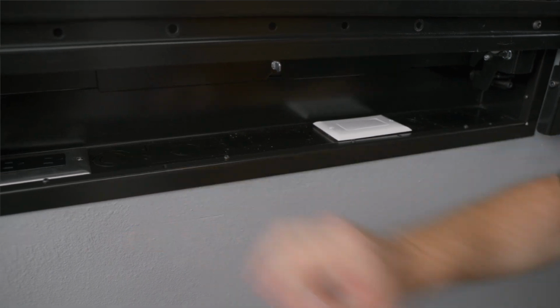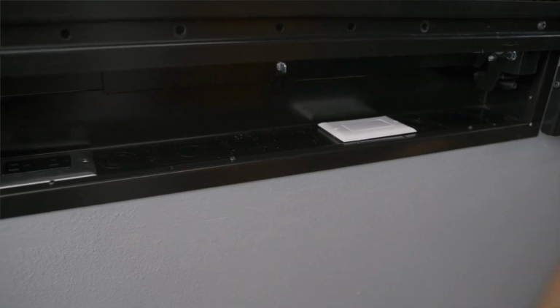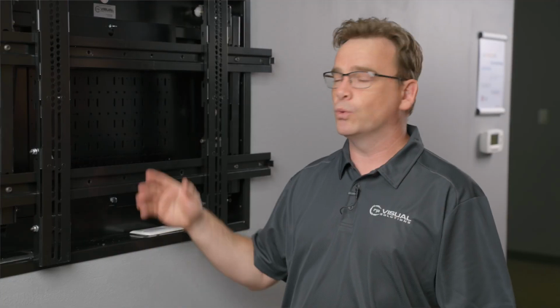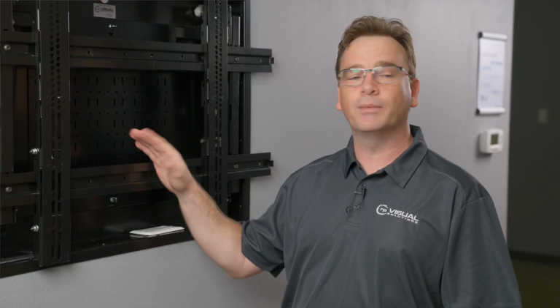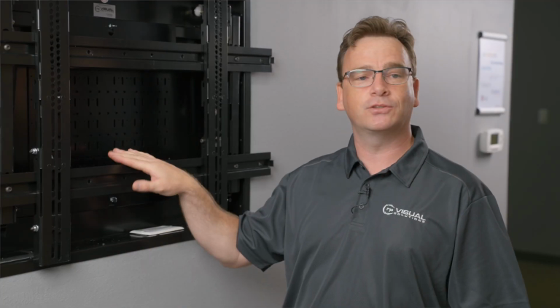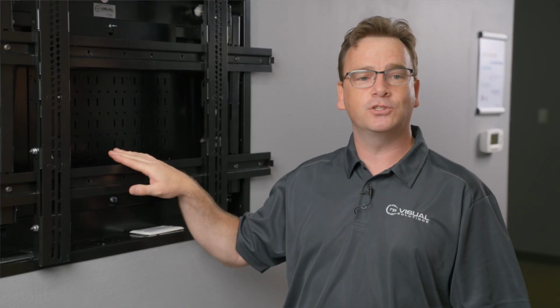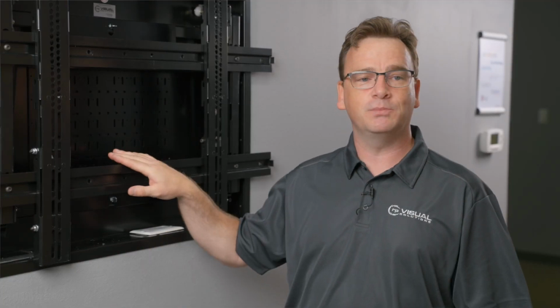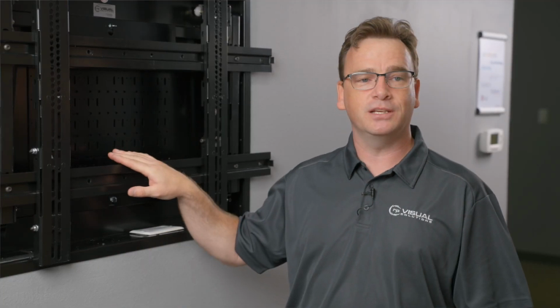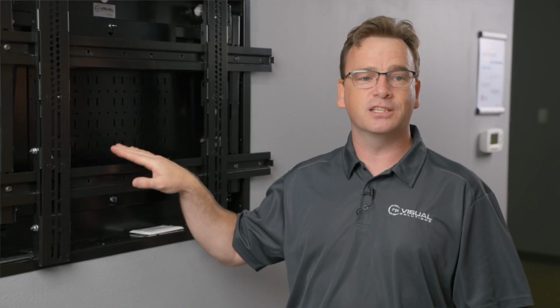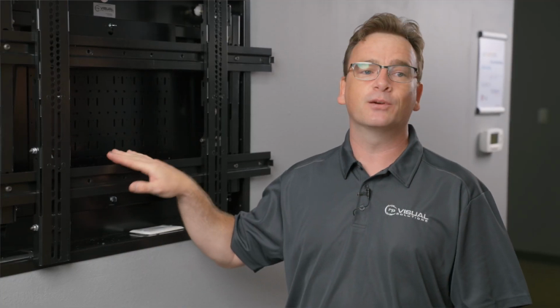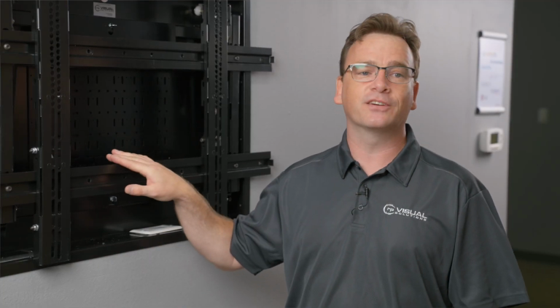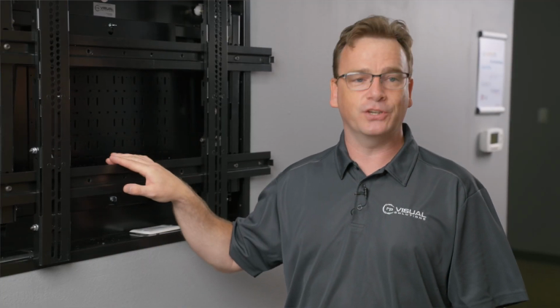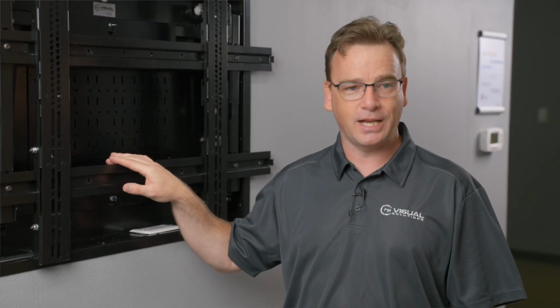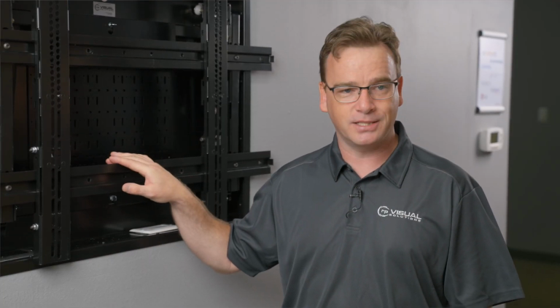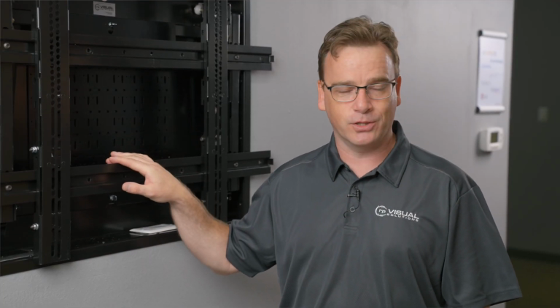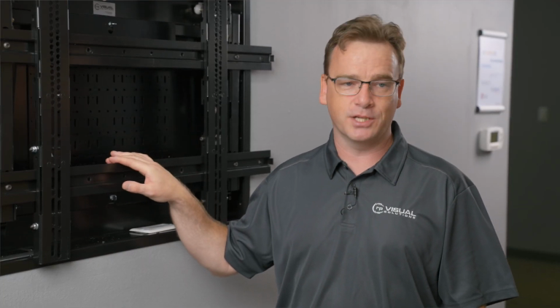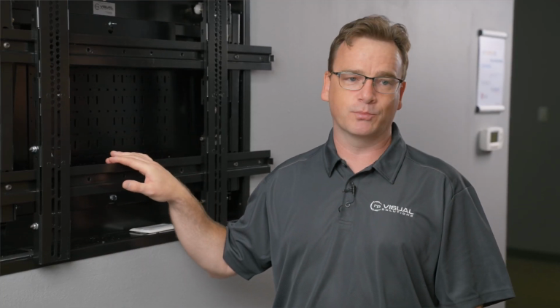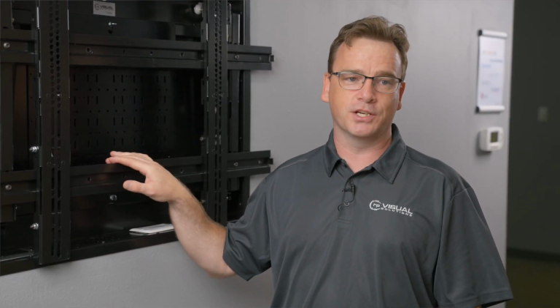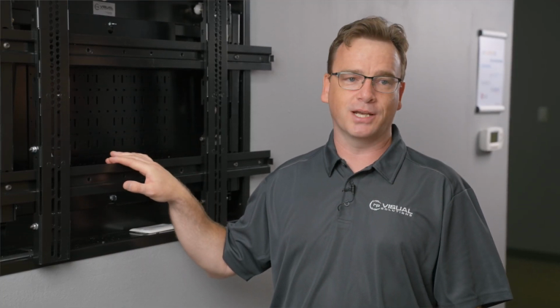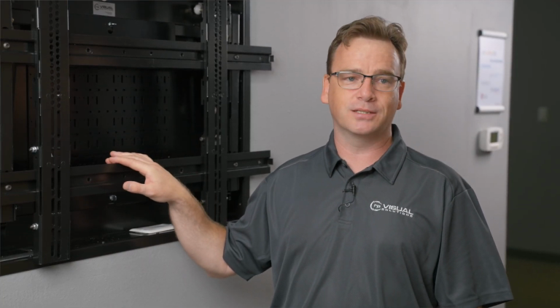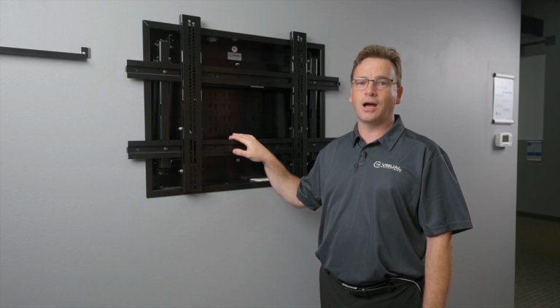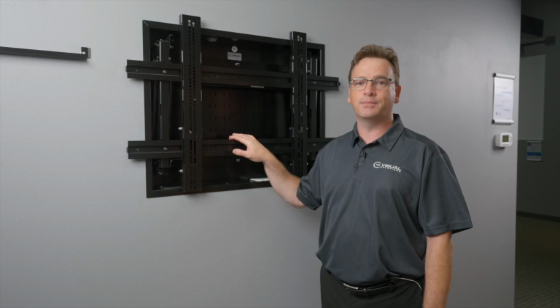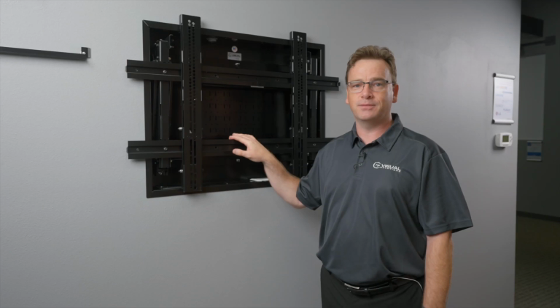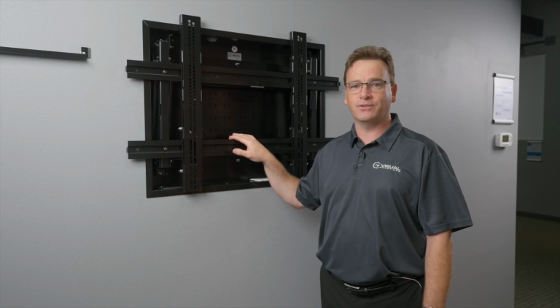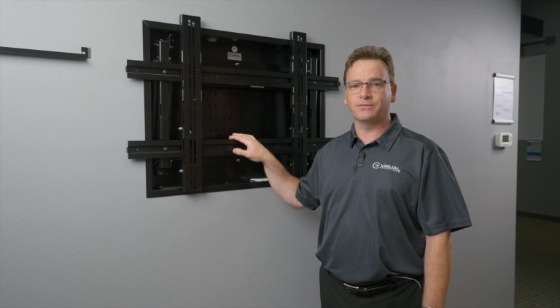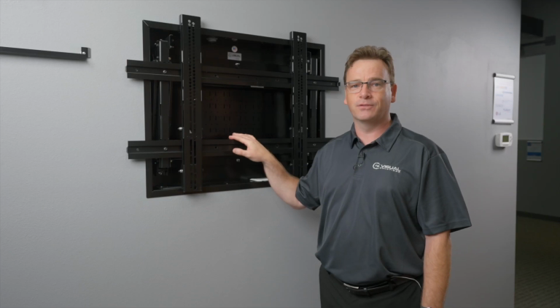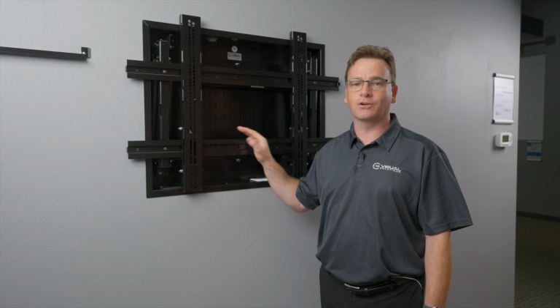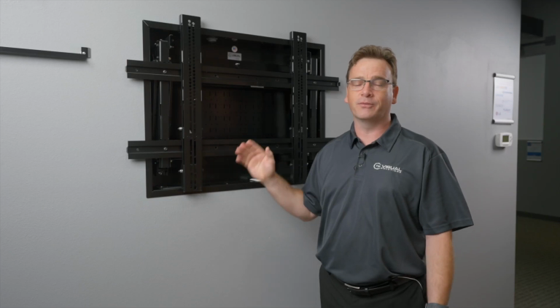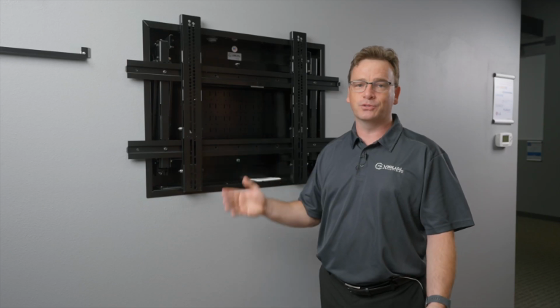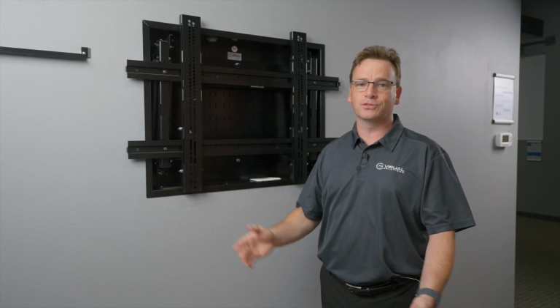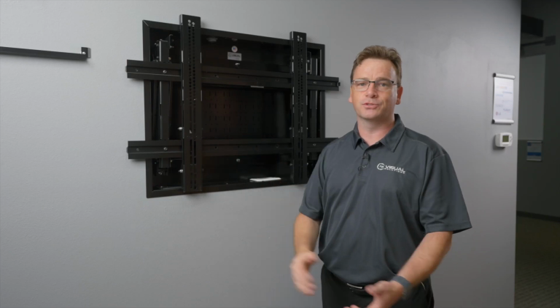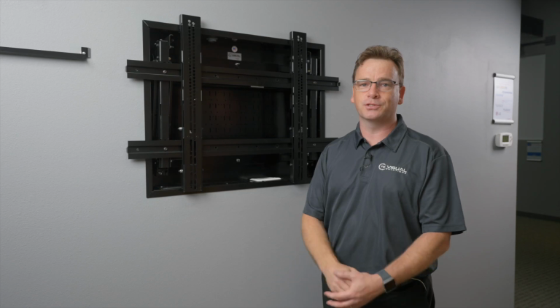The Wallmate 32B is perfect for your next integration project. I'm James Fyfe for ARPA Visual Solutions.